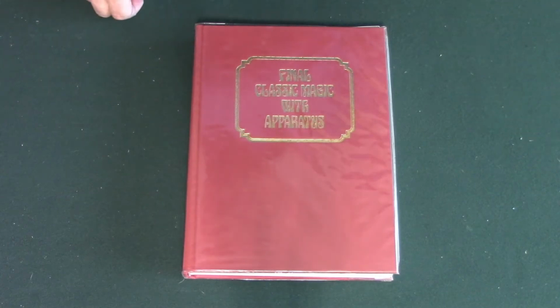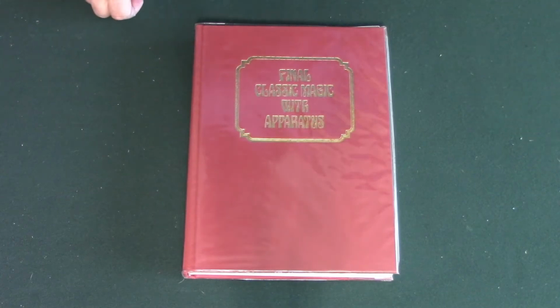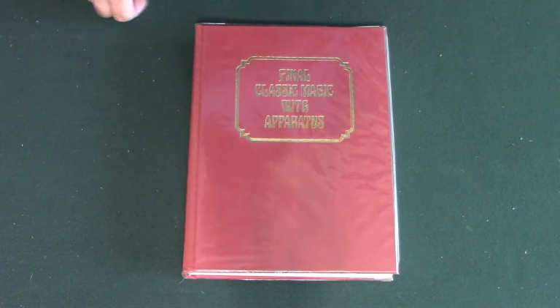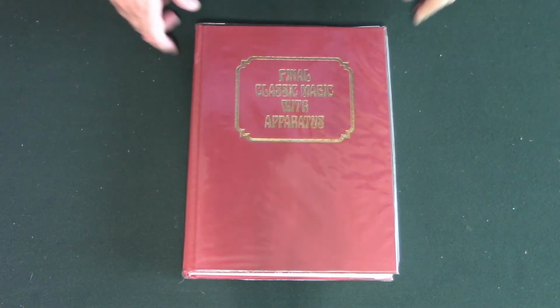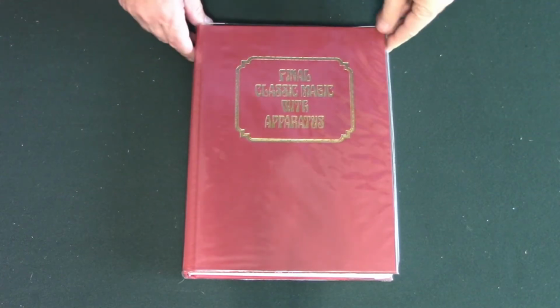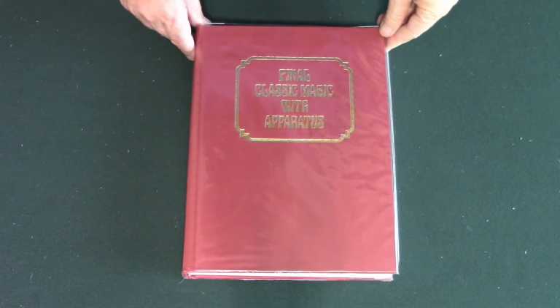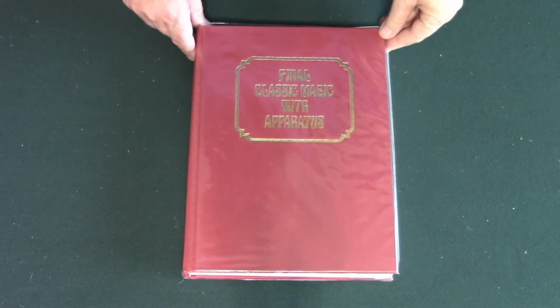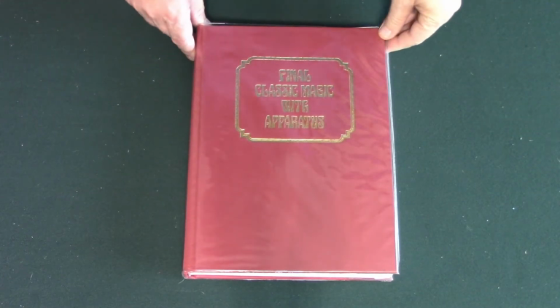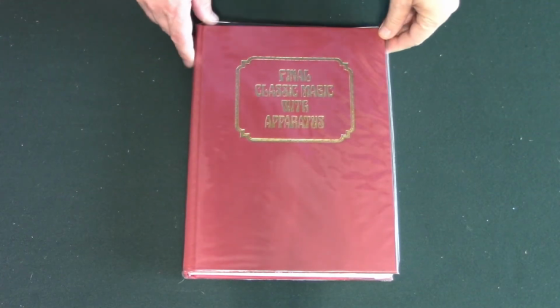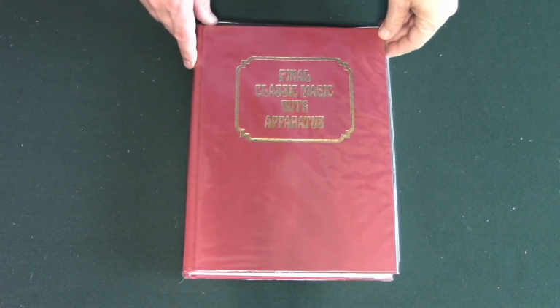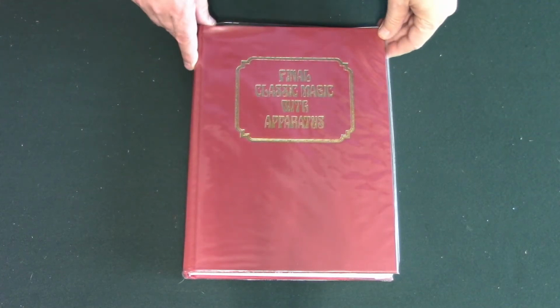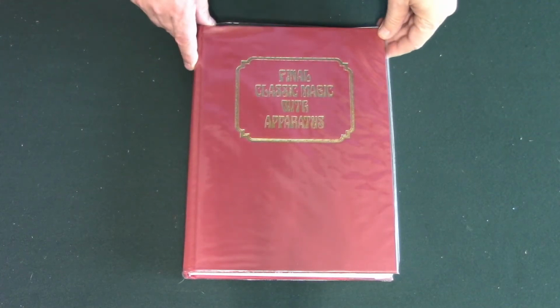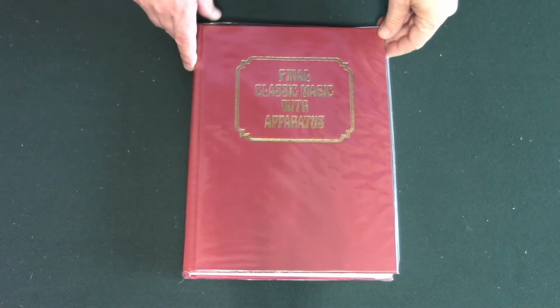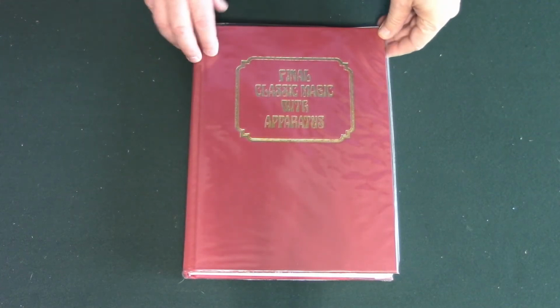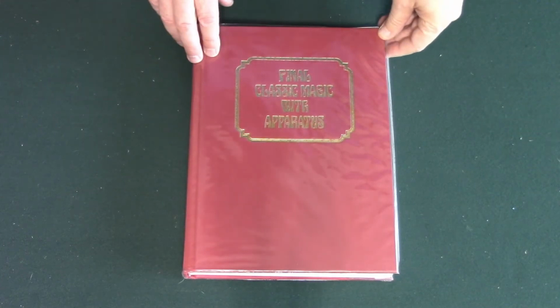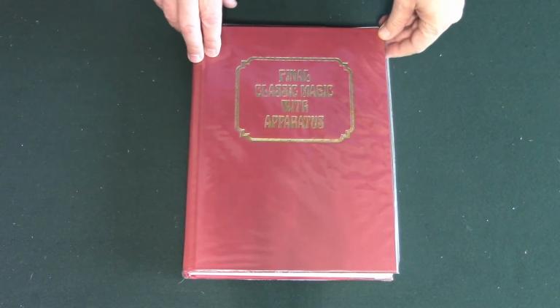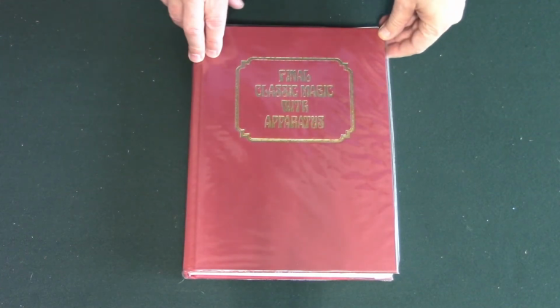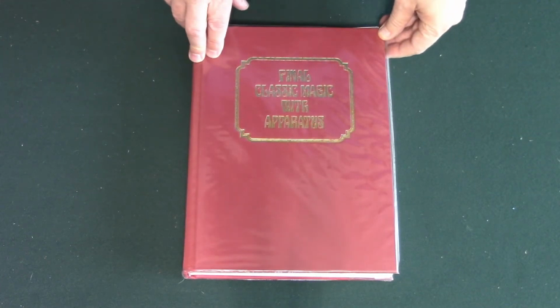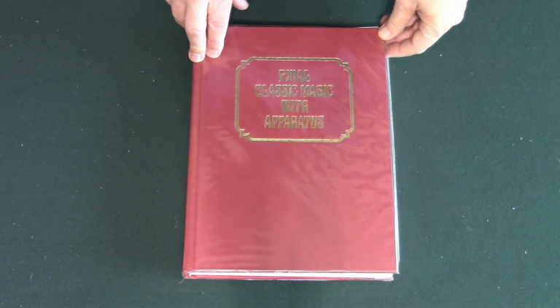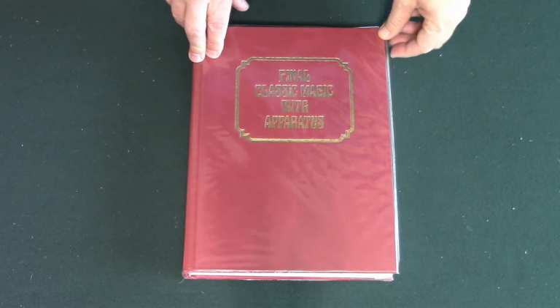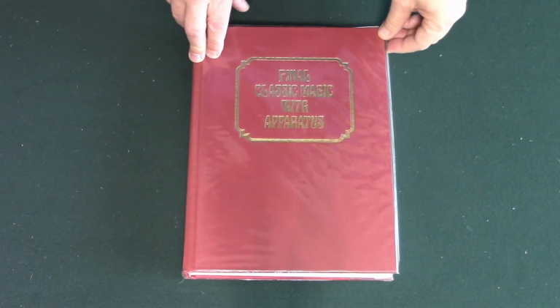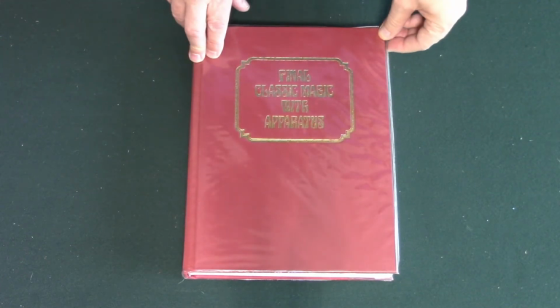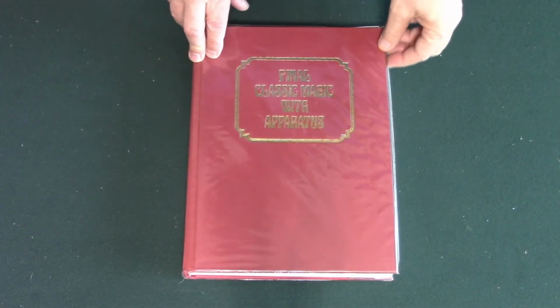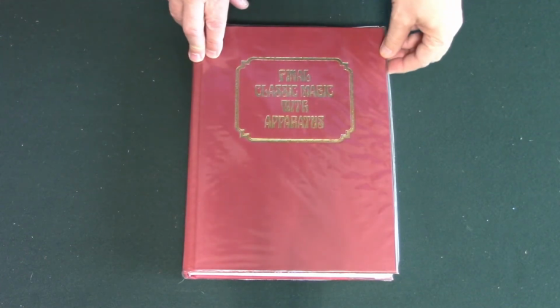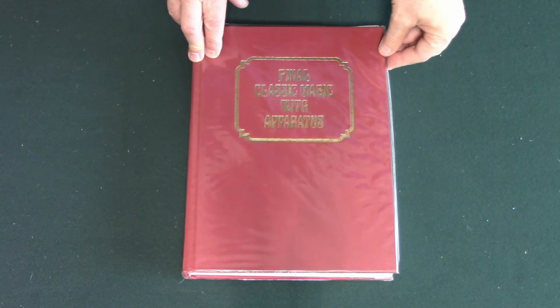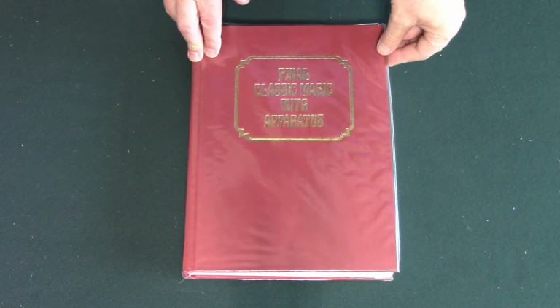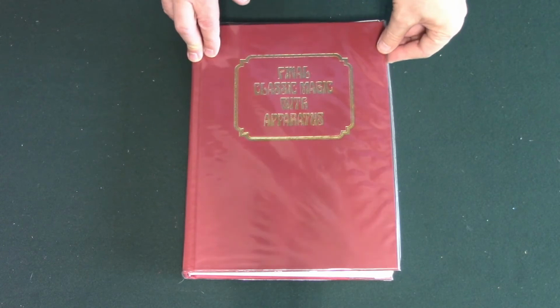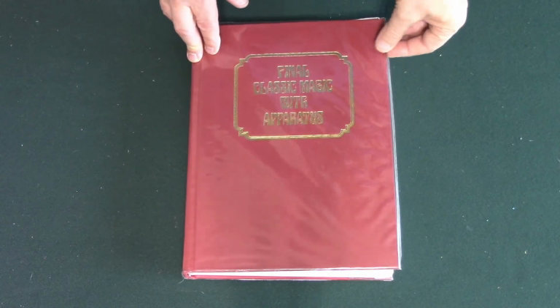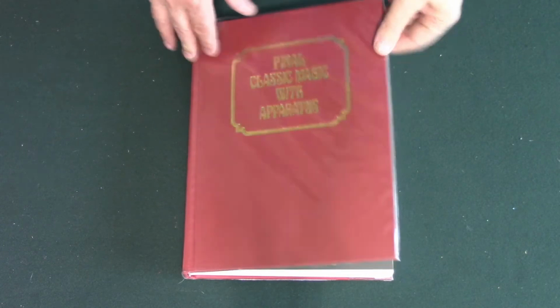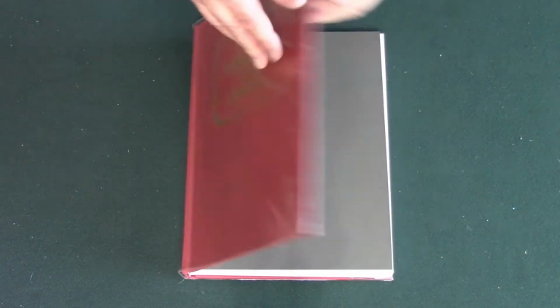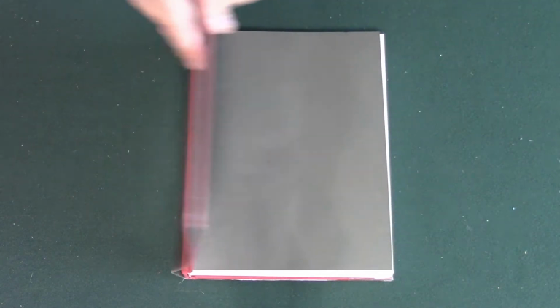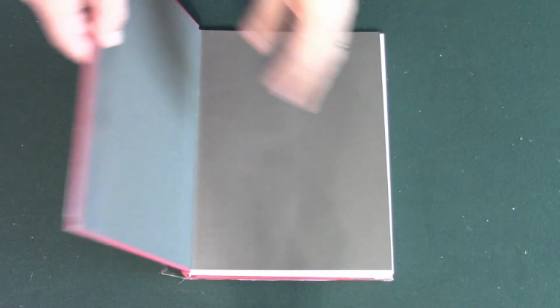This is from 1986, book six. This is Final Classic Magic with Apparatus.